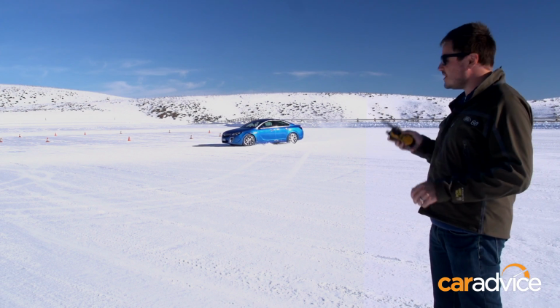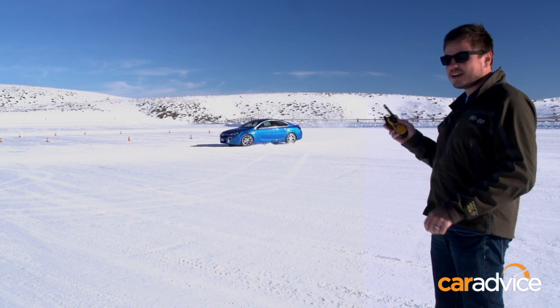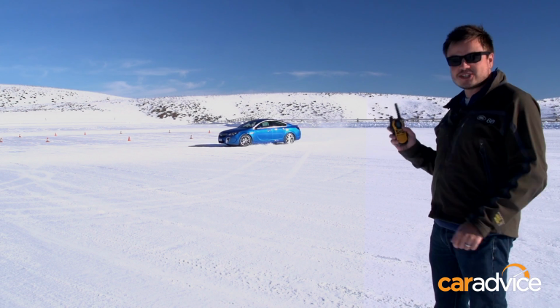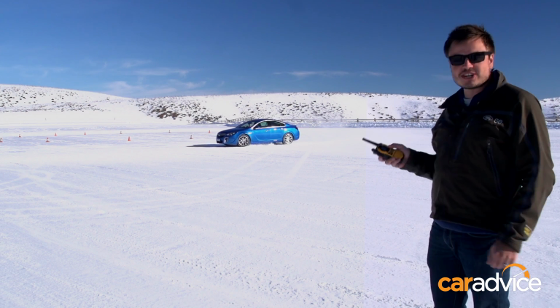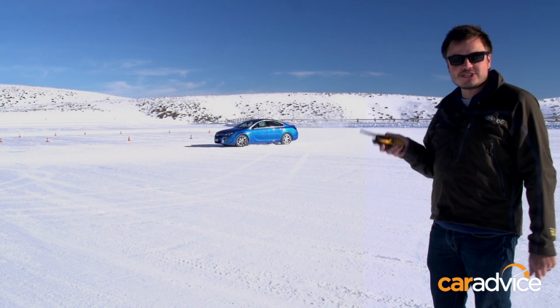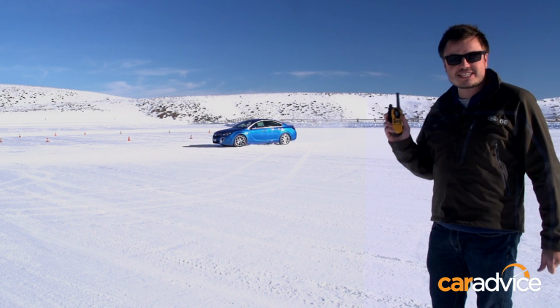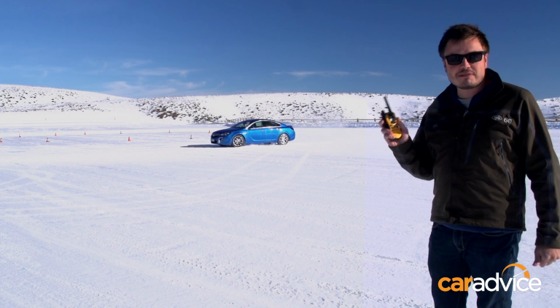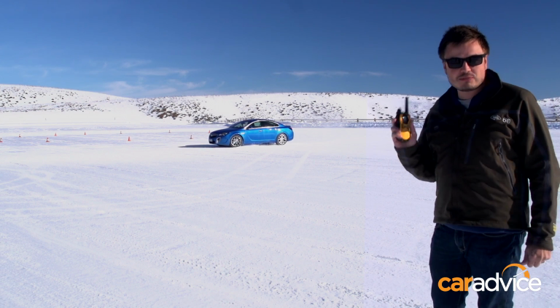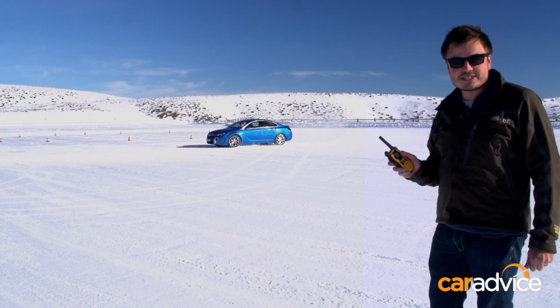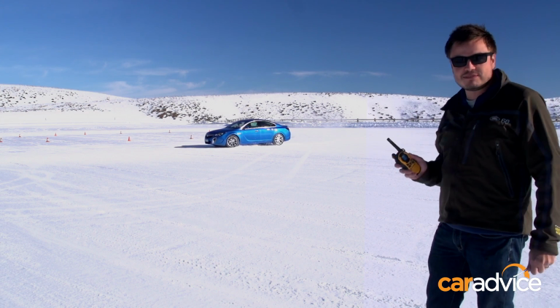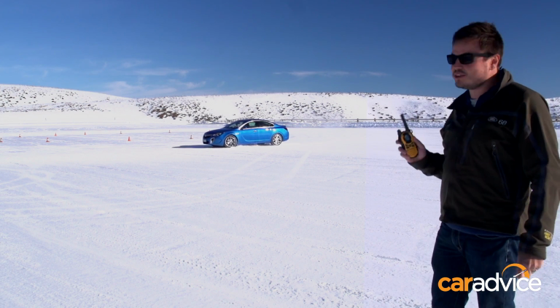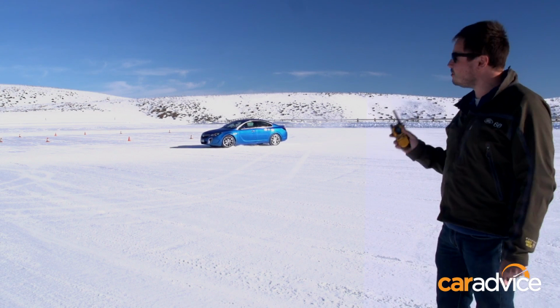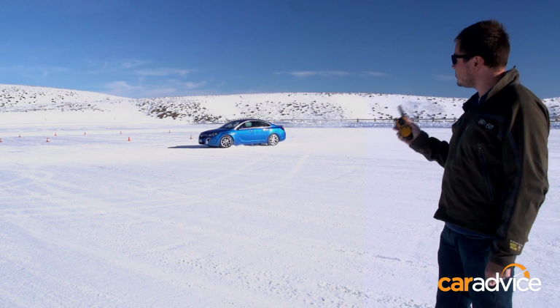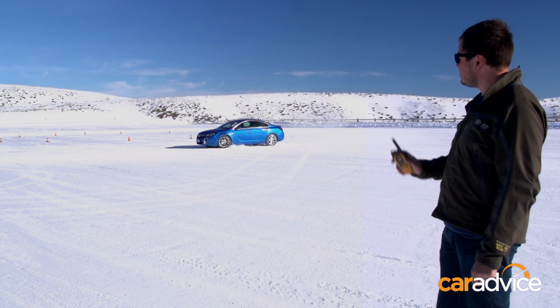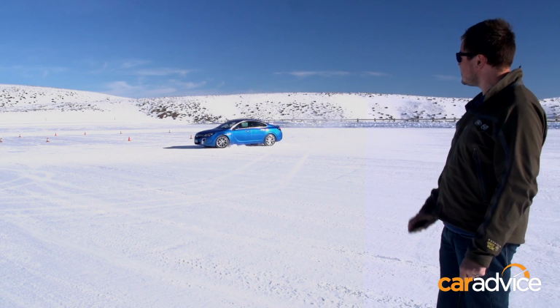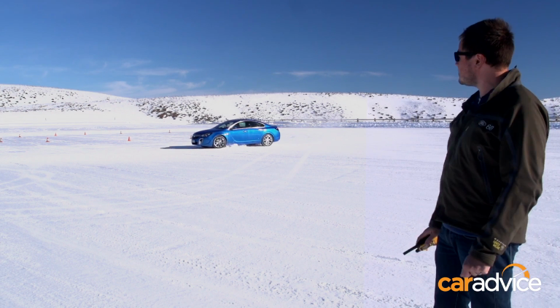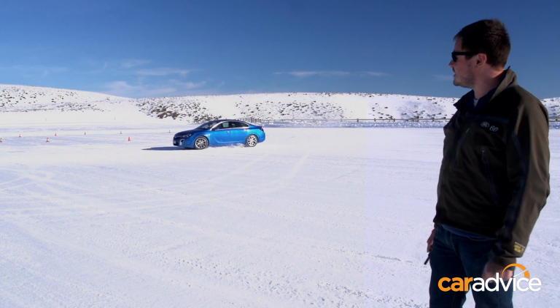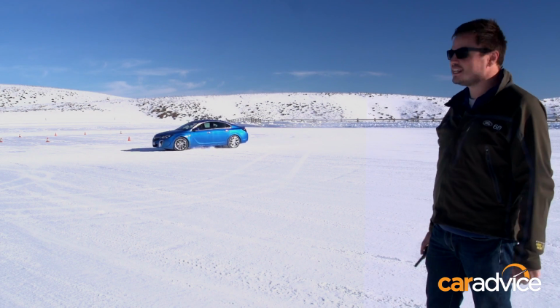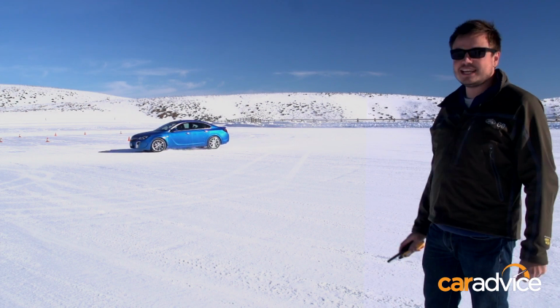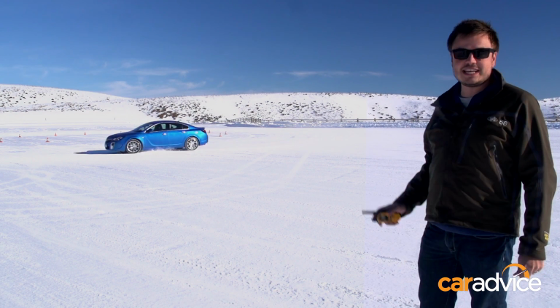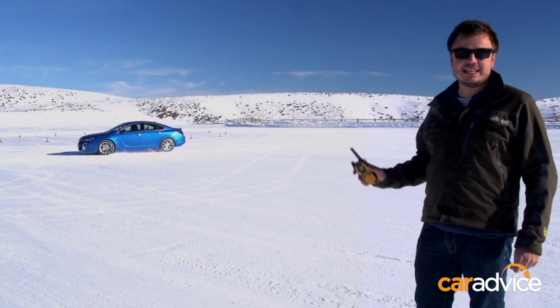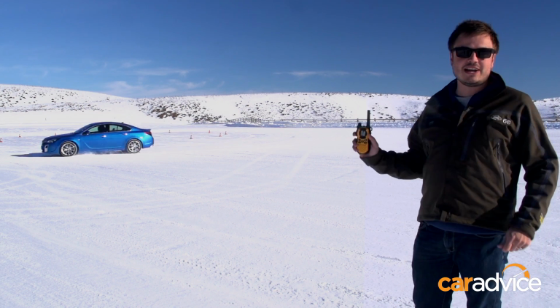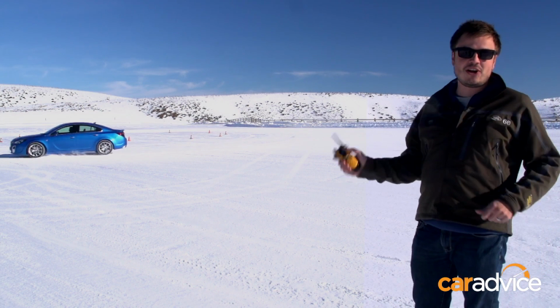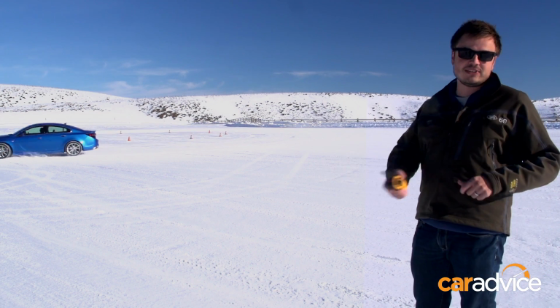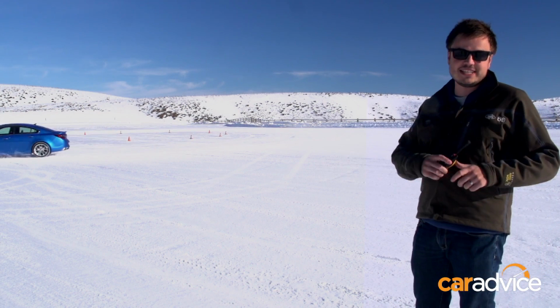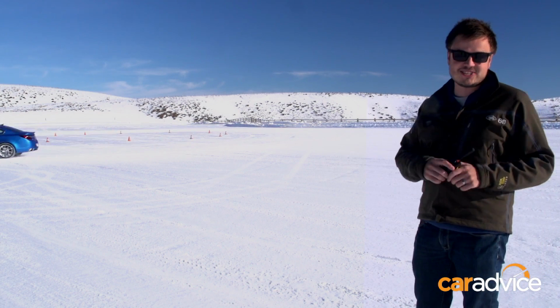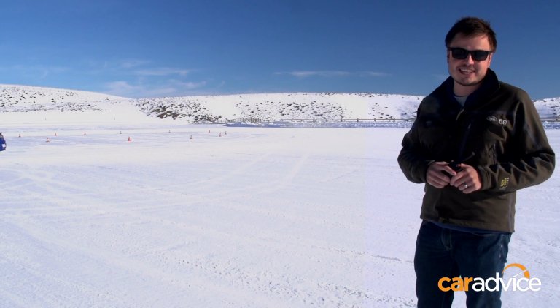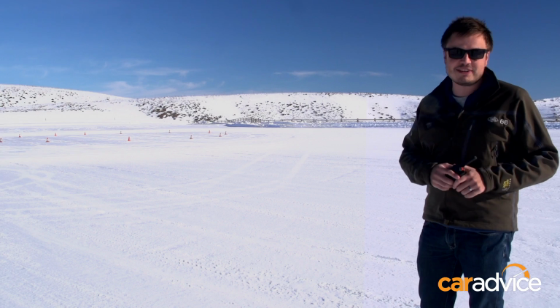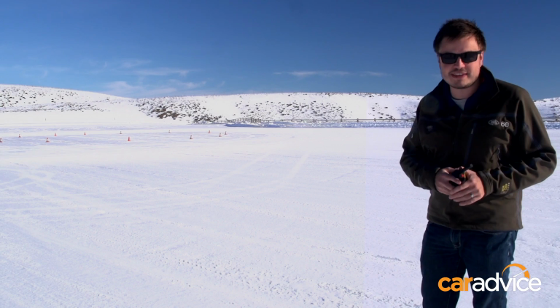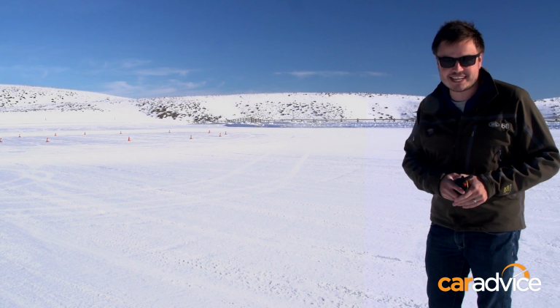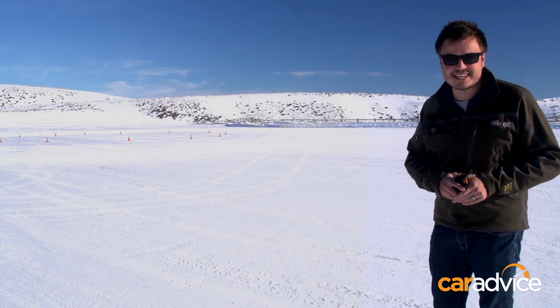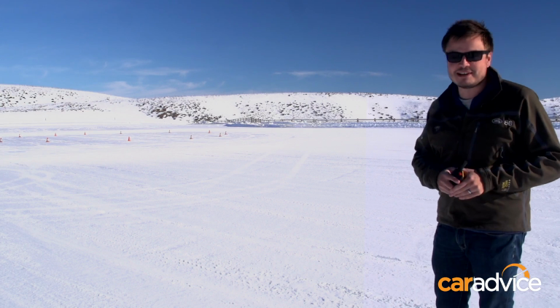But it goes to show just how impressive the all-wheel drive system is in the Holden Insignia VXR.